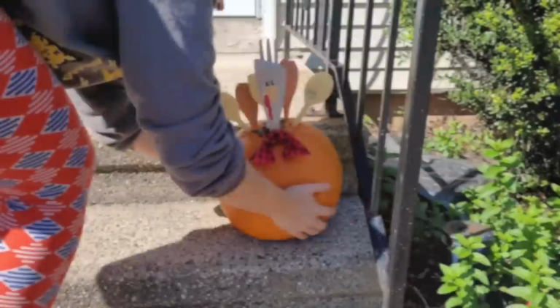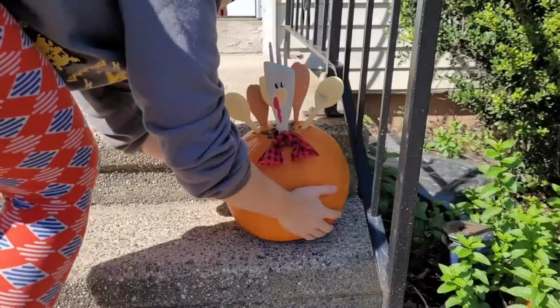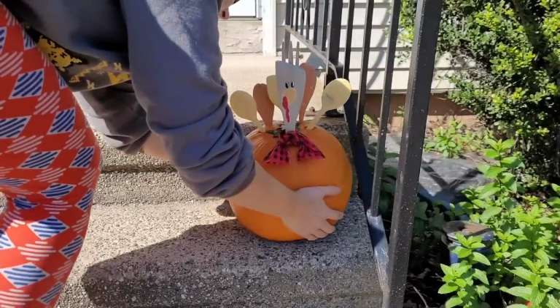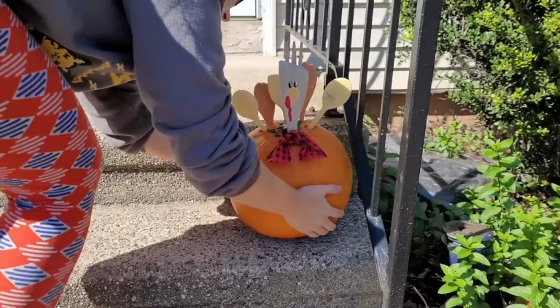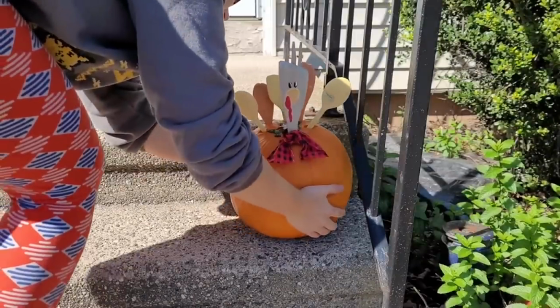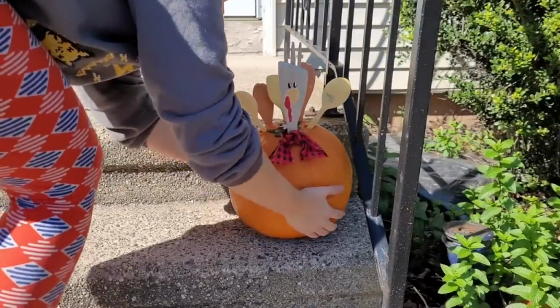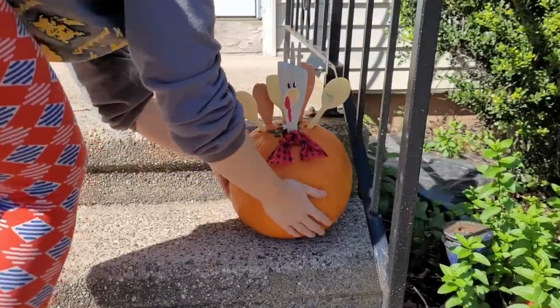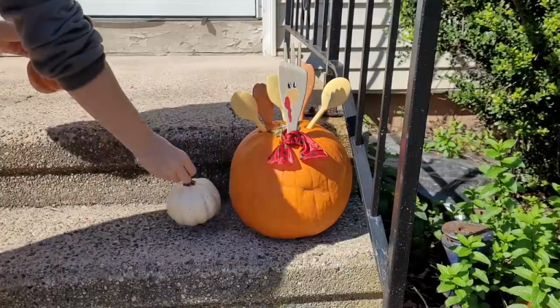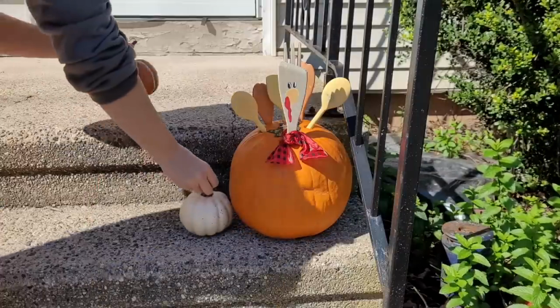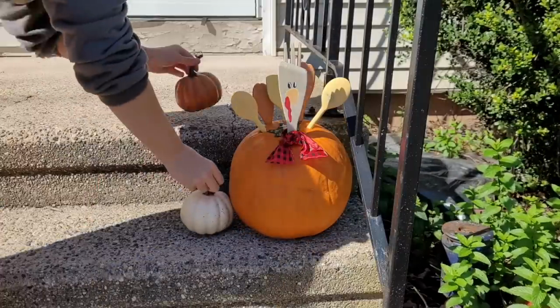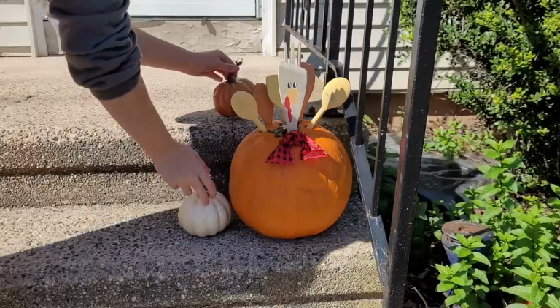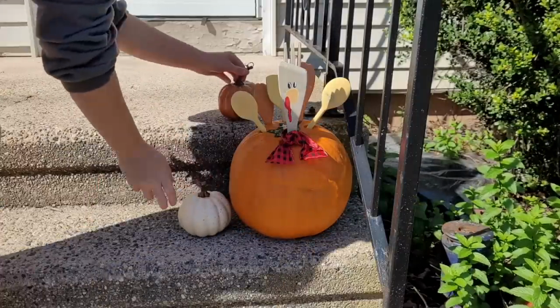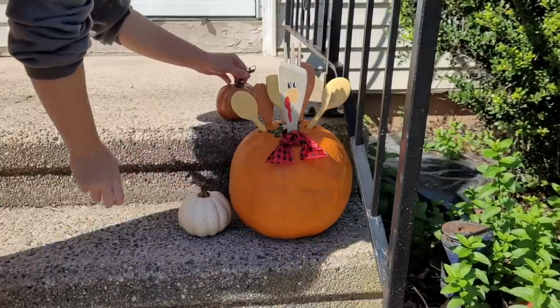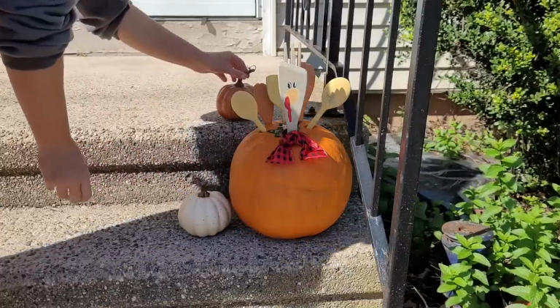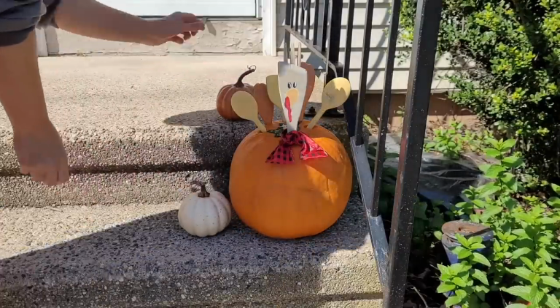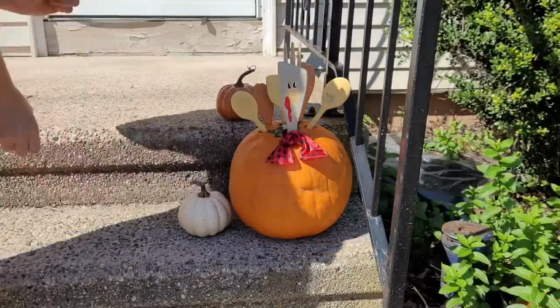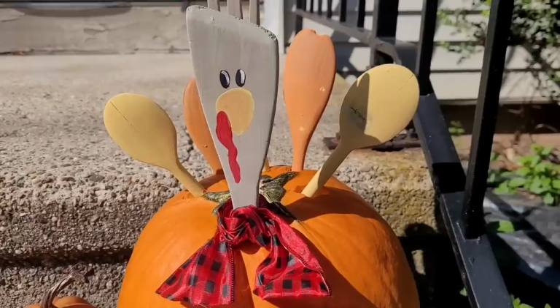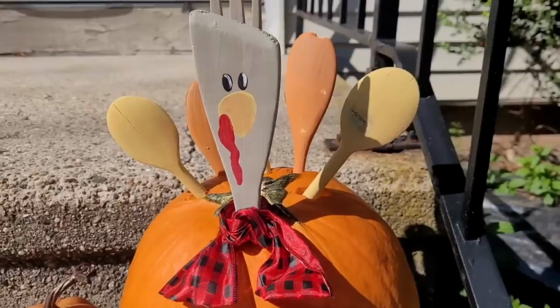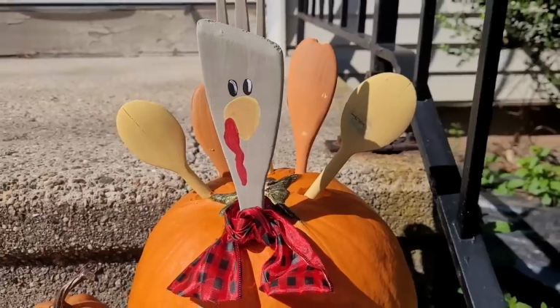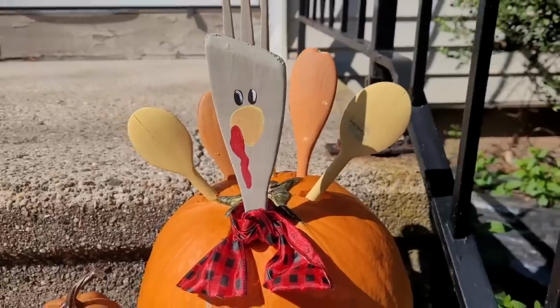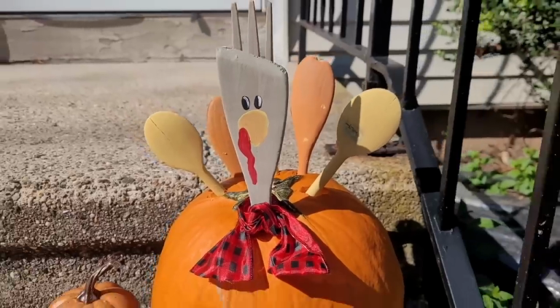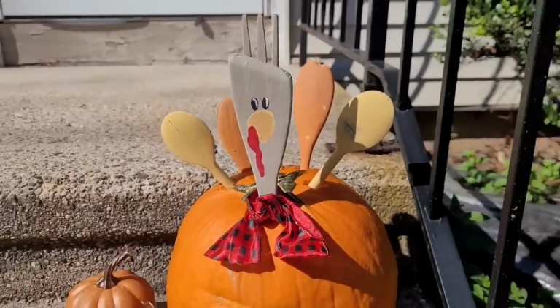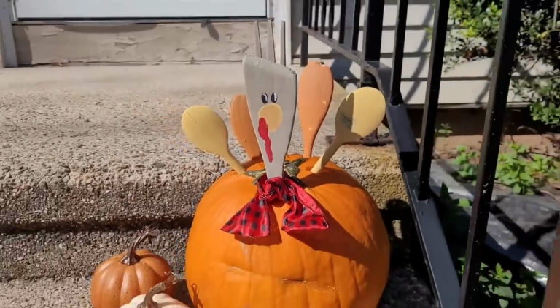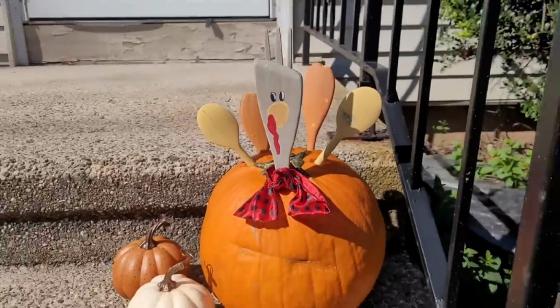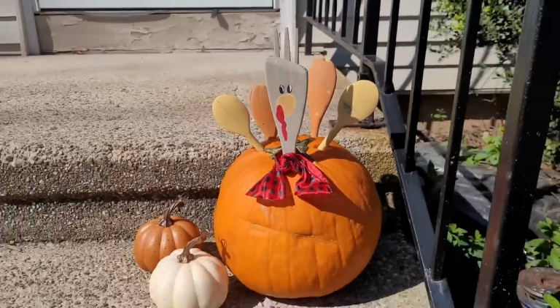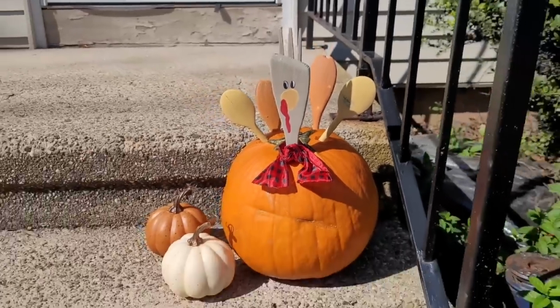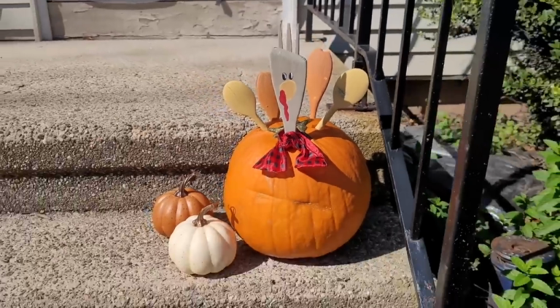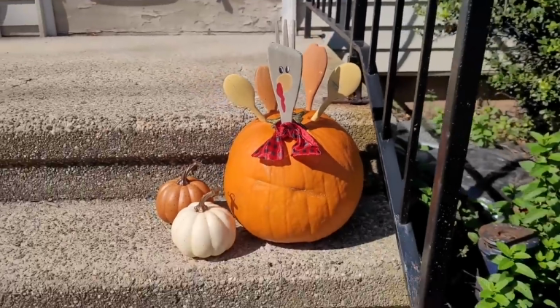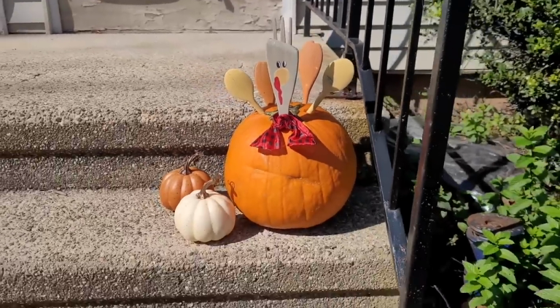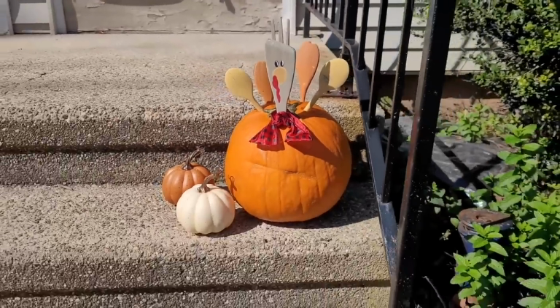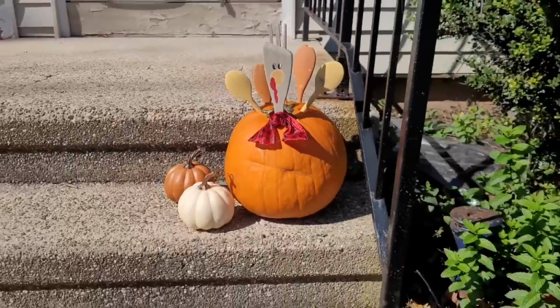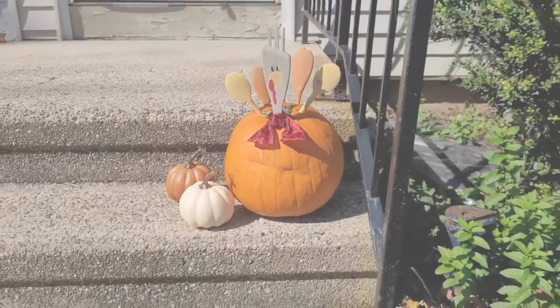I brought my pumpkin outside, but you don't have to — you can always use this pumpkin turkey to decorate your fall tables.